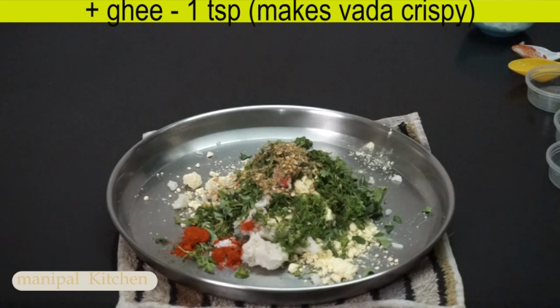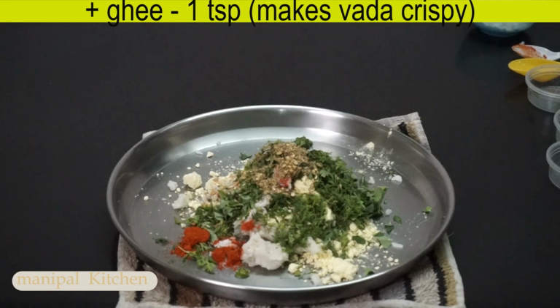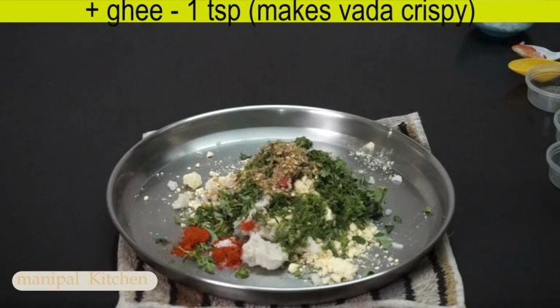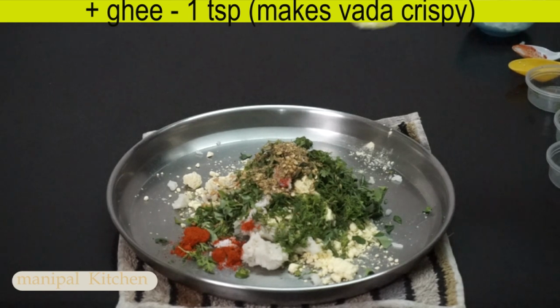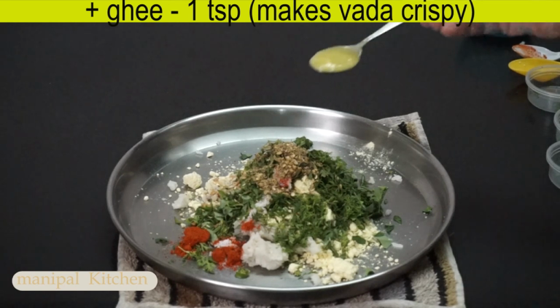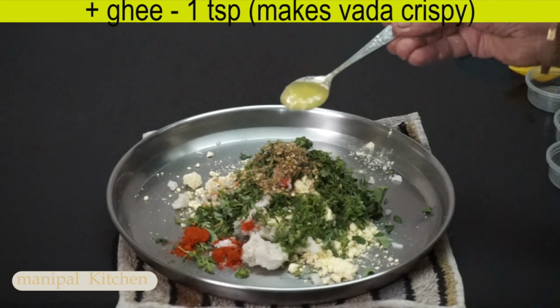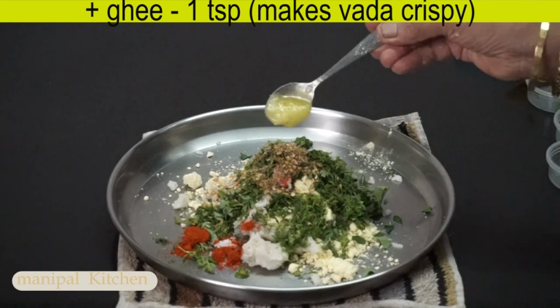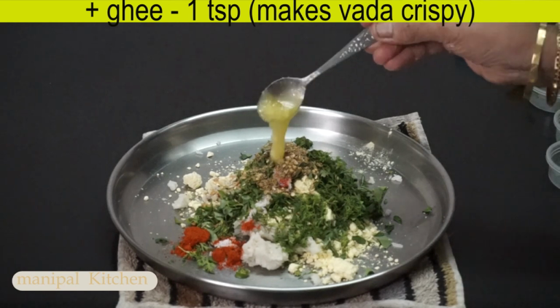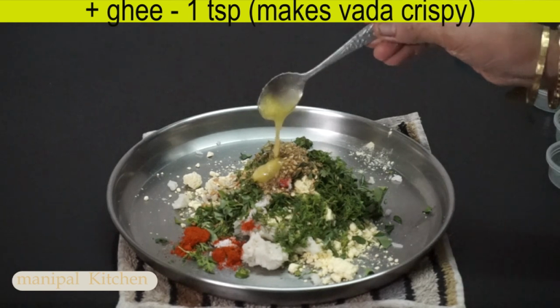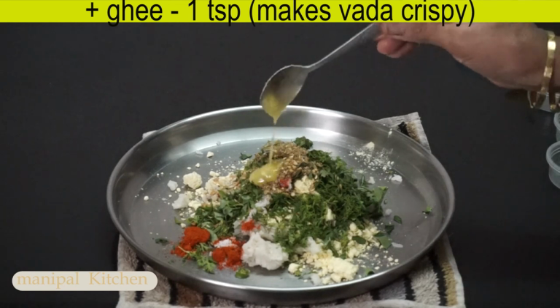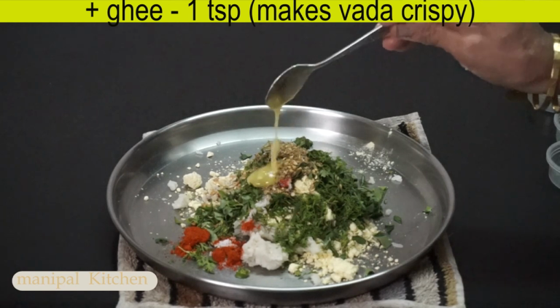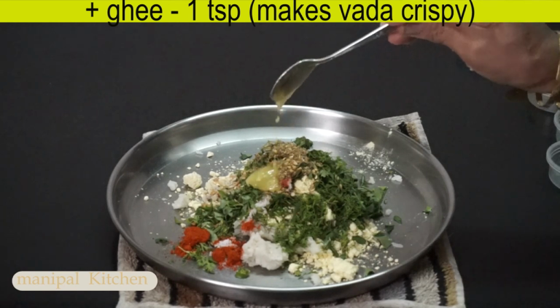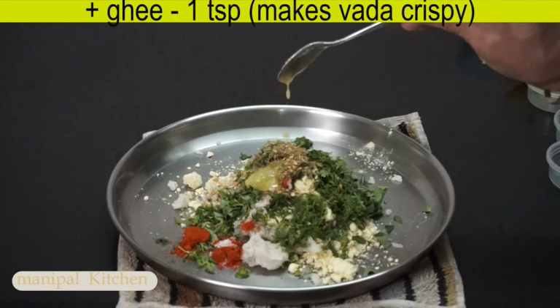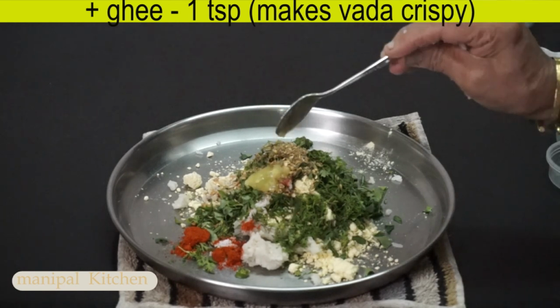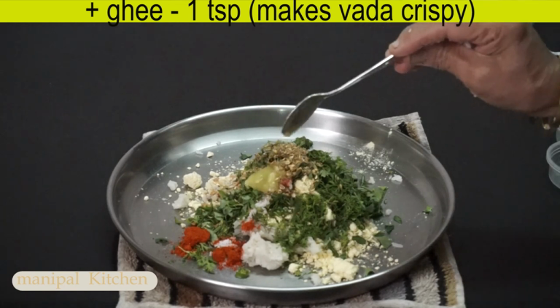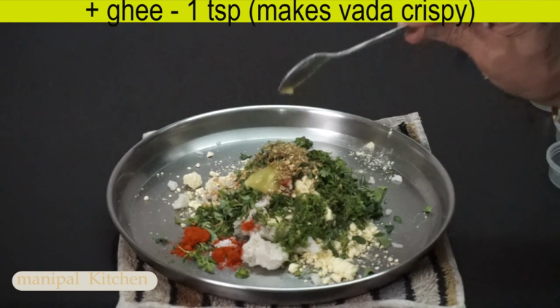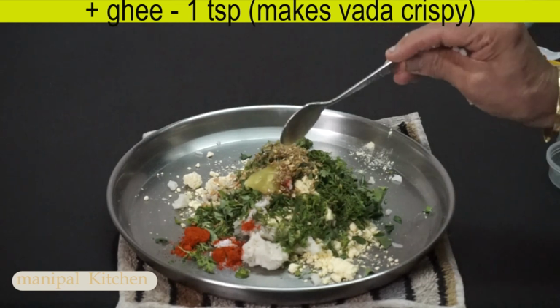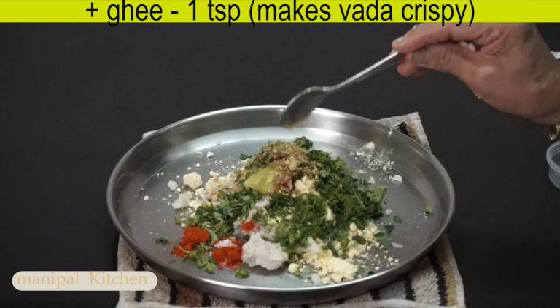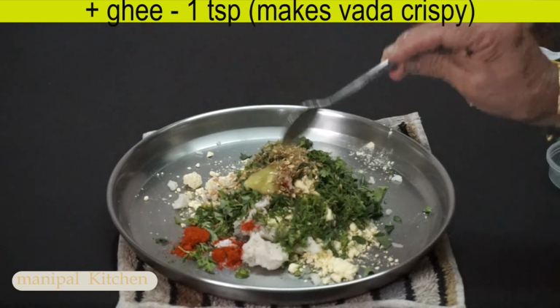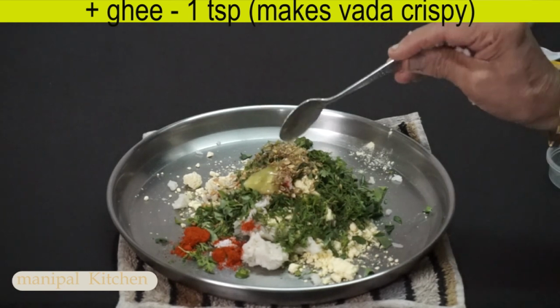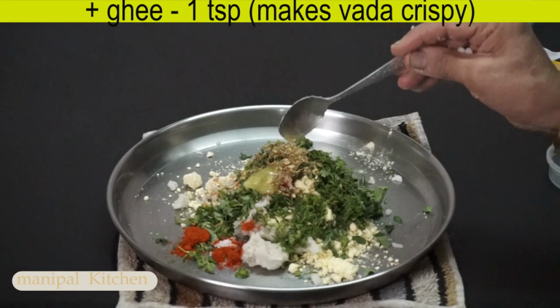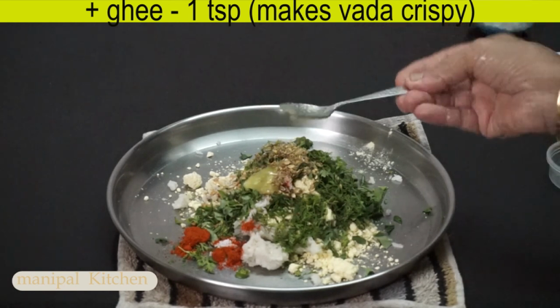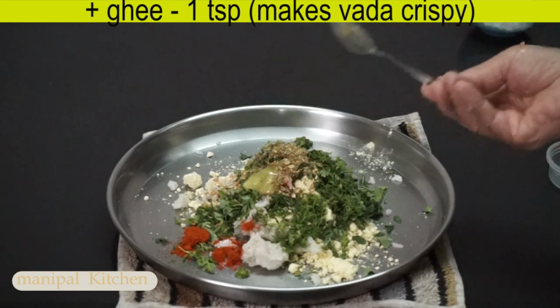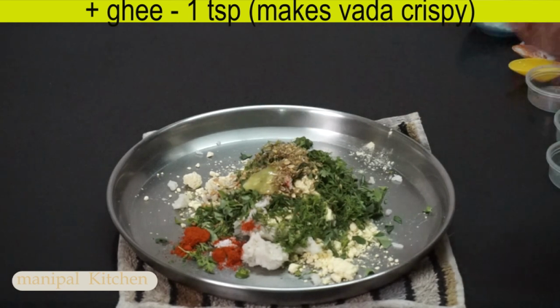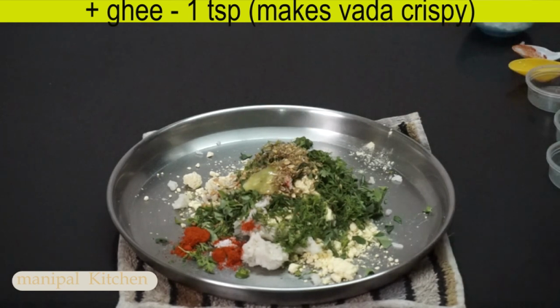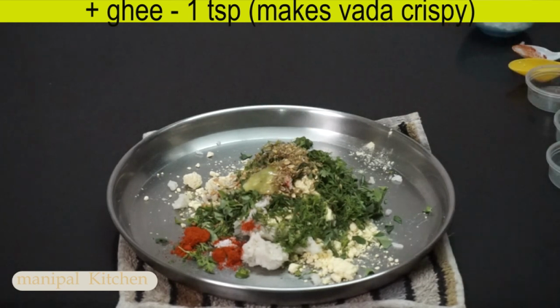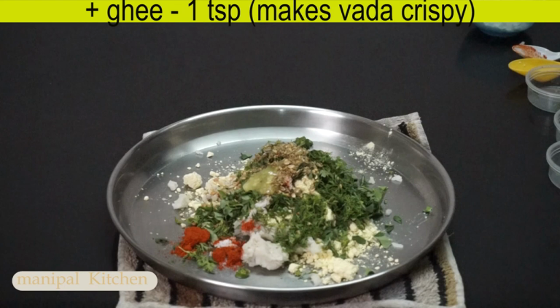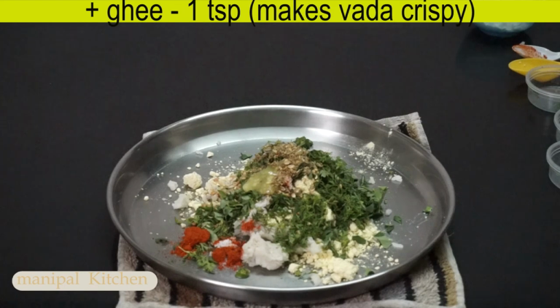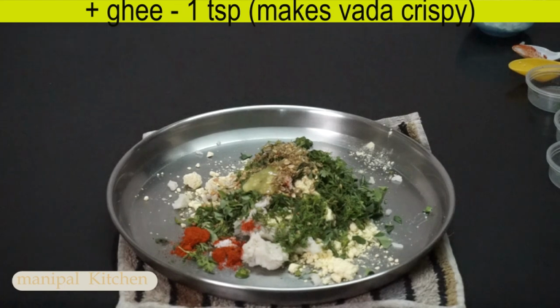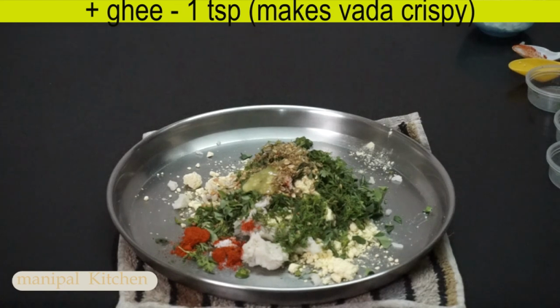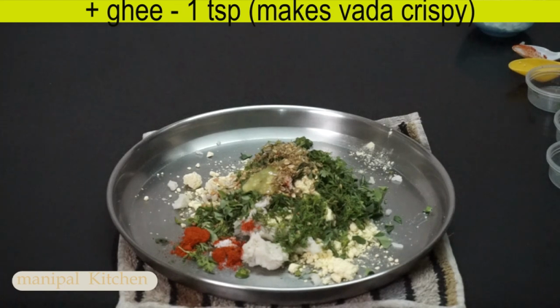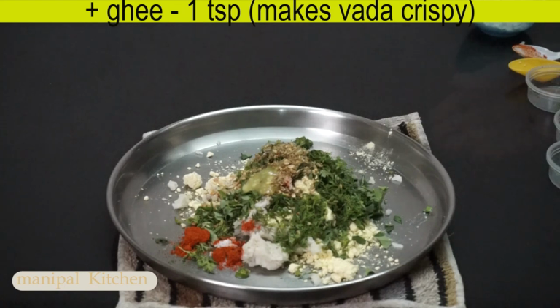Just a teaspoon of pepper. It's very crispy.